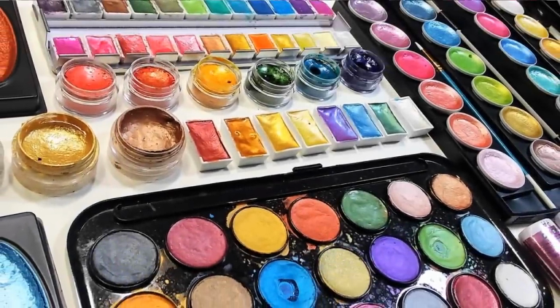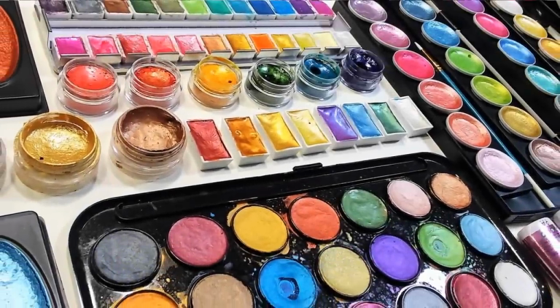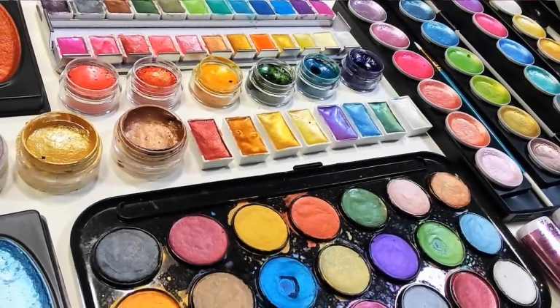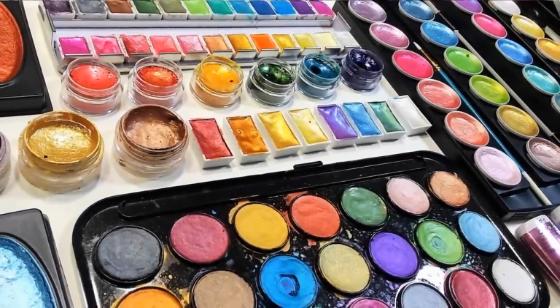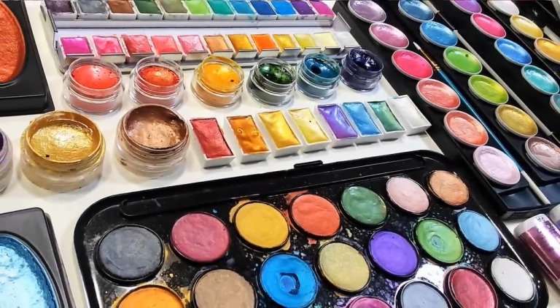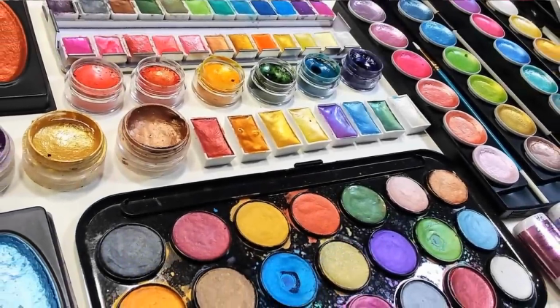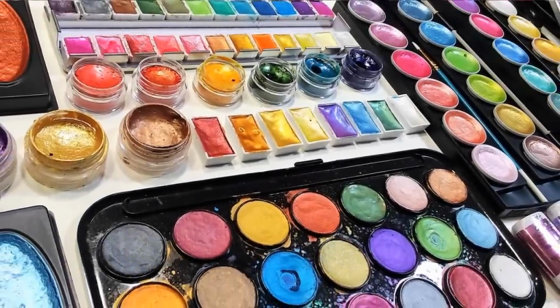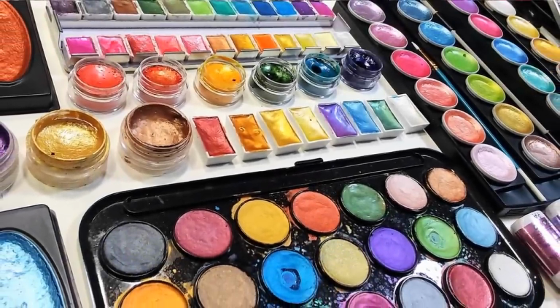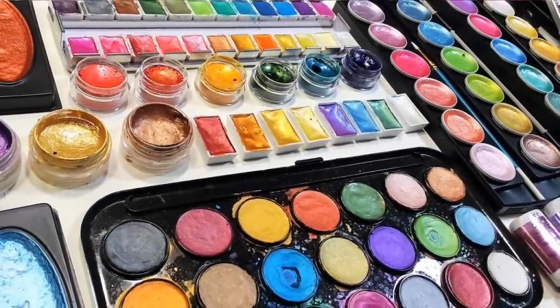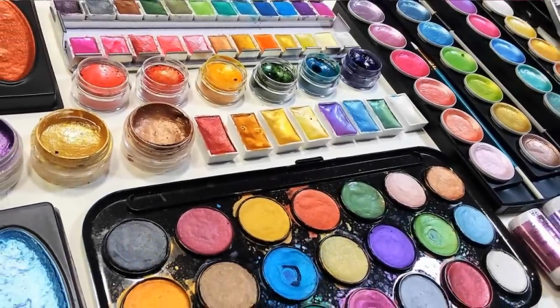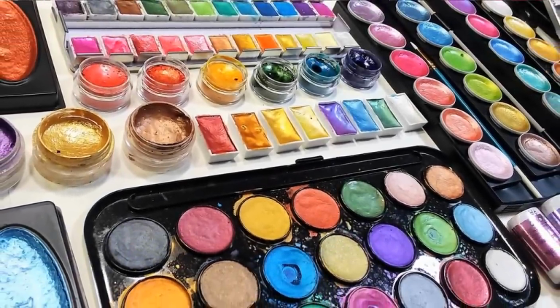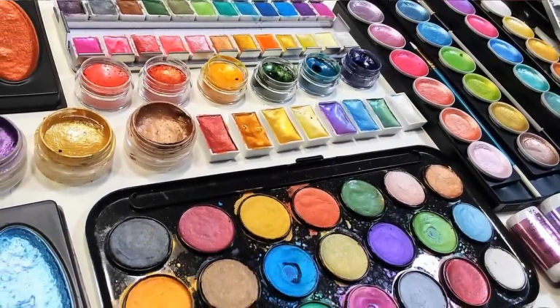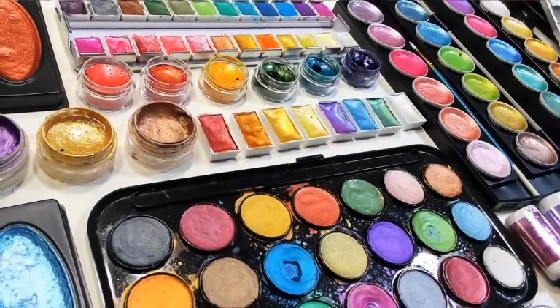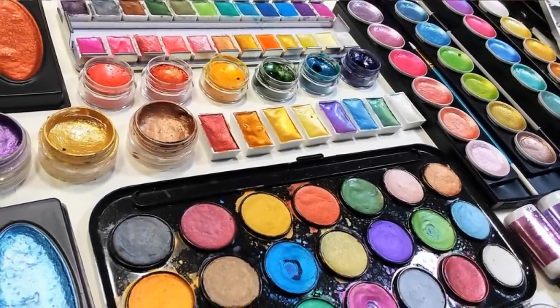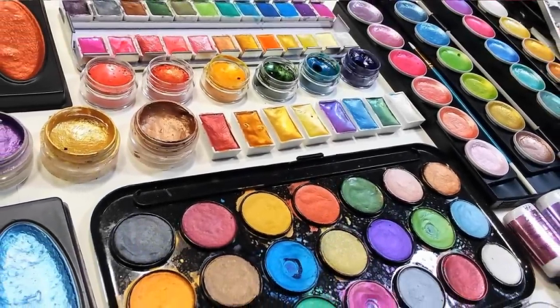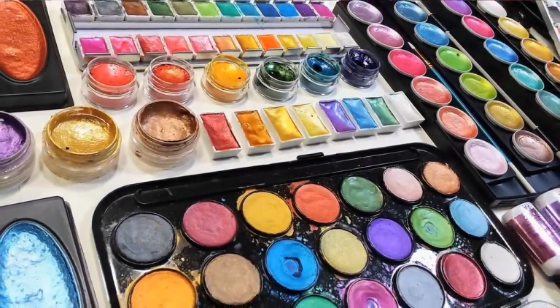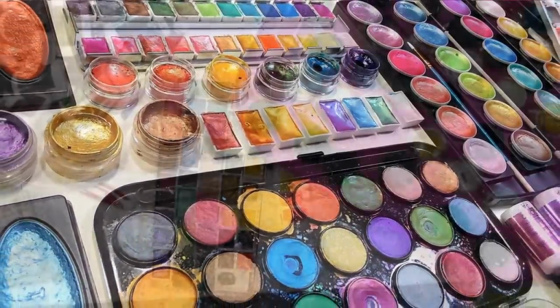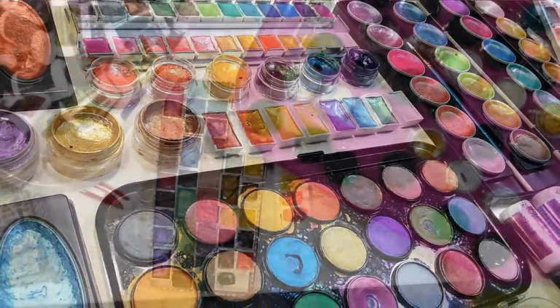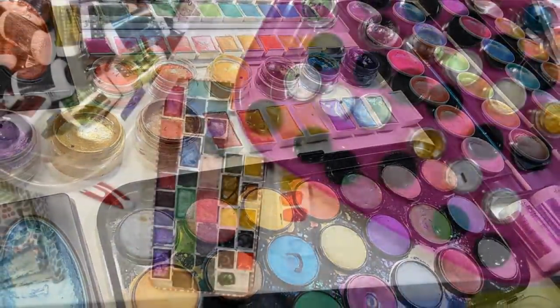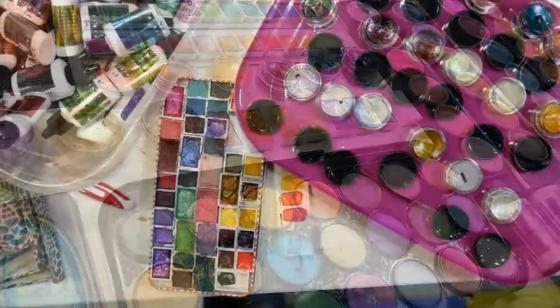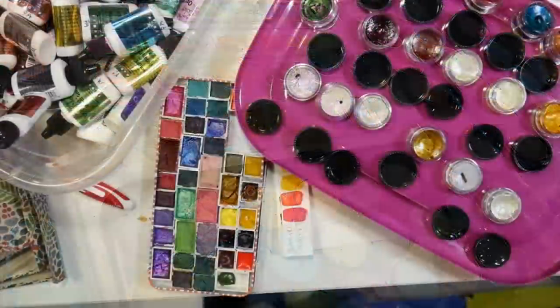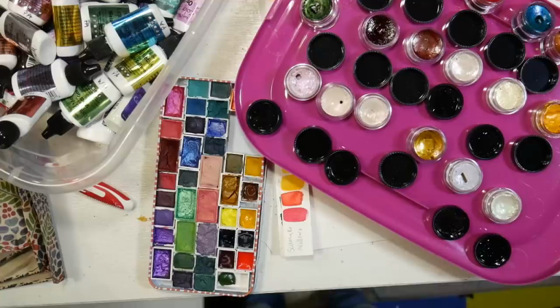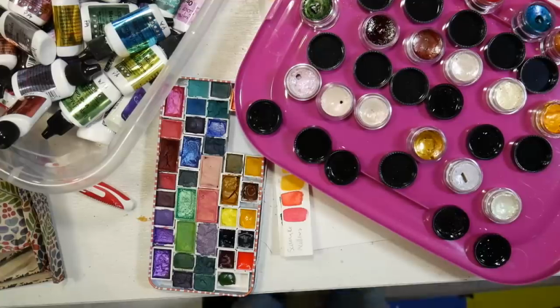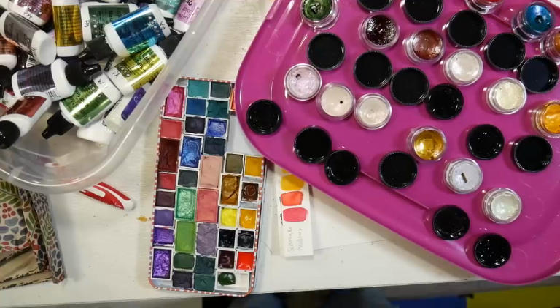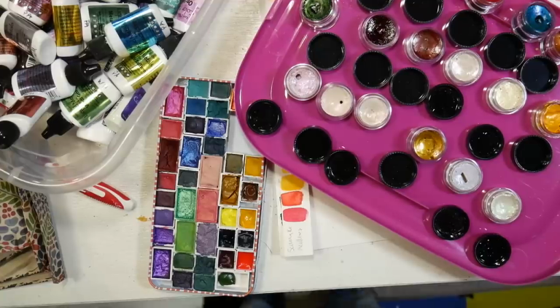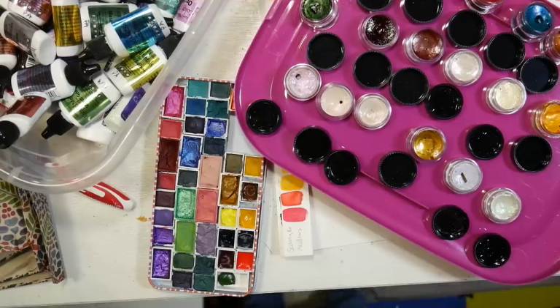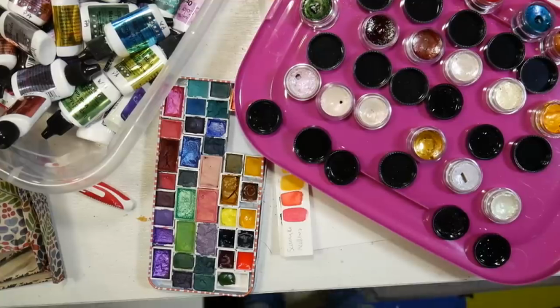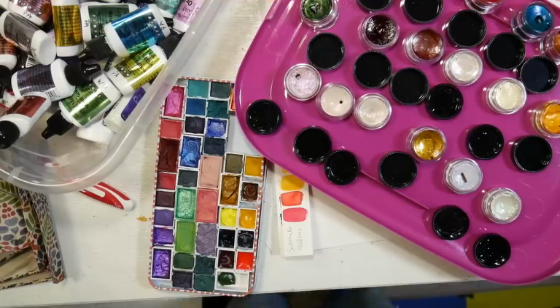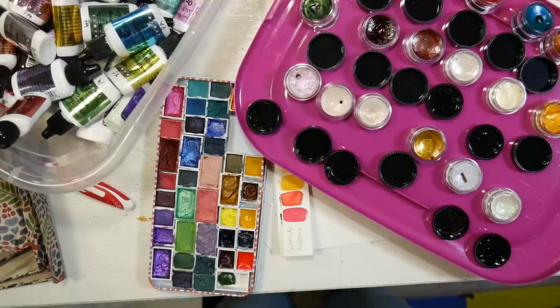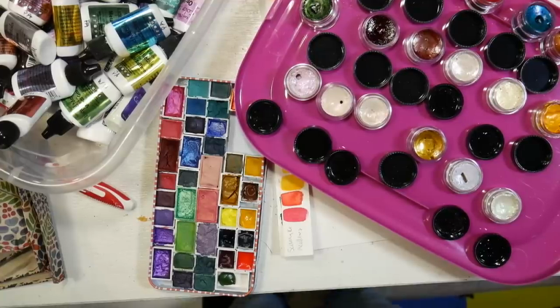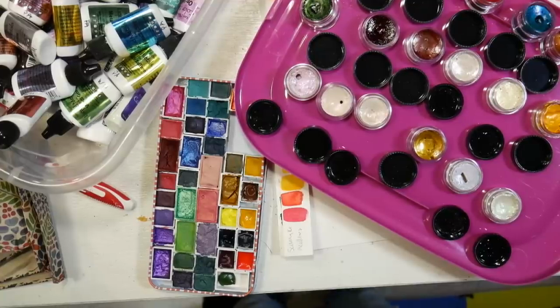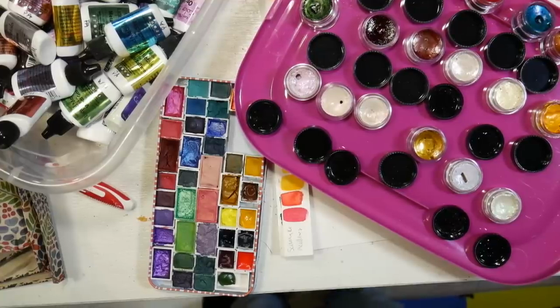Hi there! Lindsay here, The Frugal Crafter, and it is time for the complete metallic watercolor showdown!